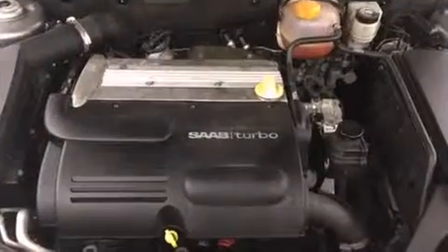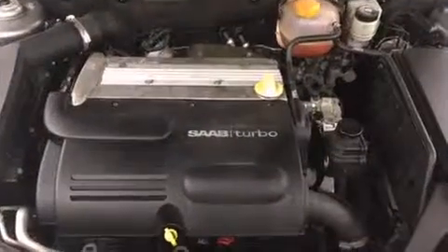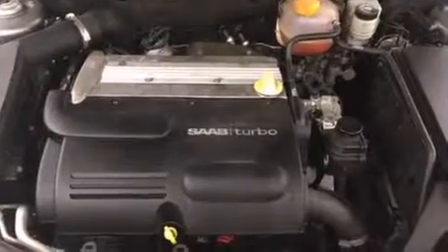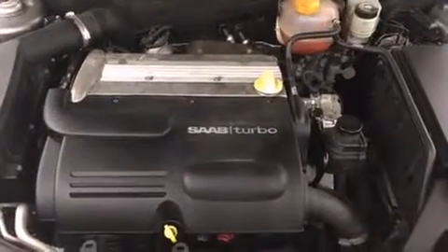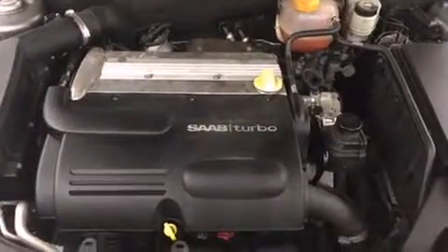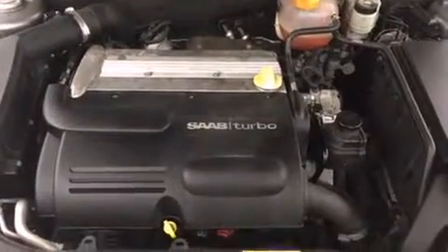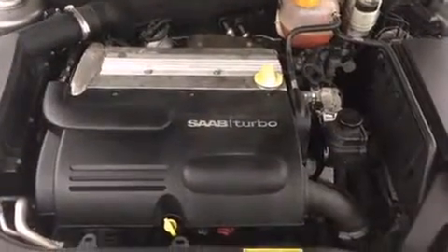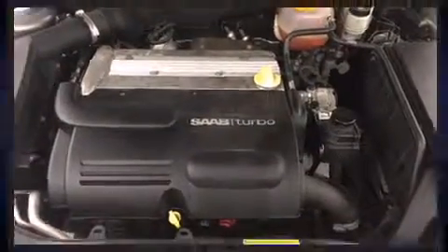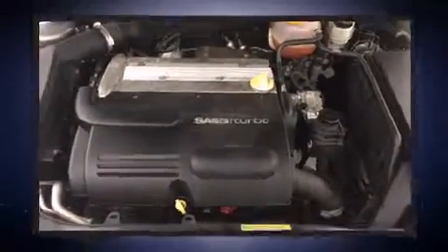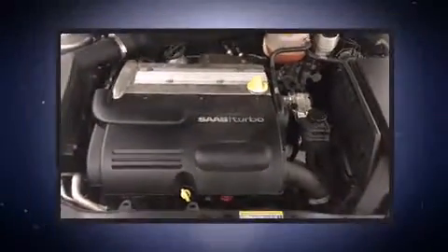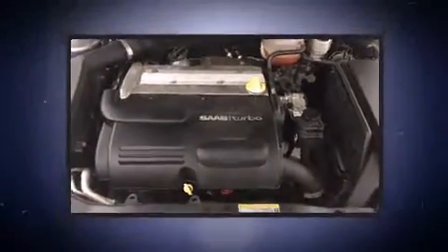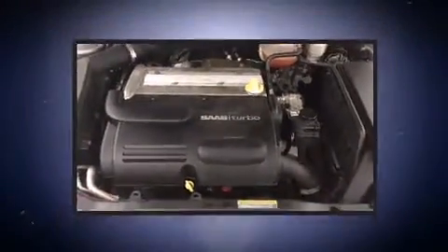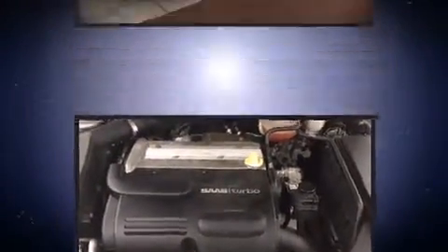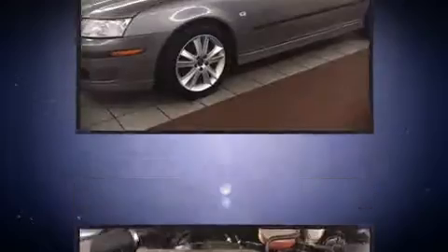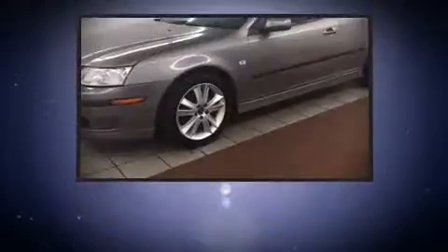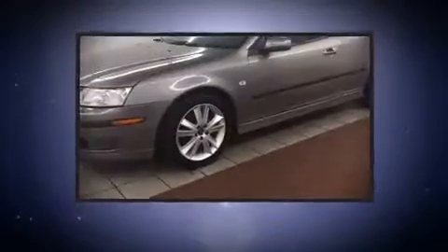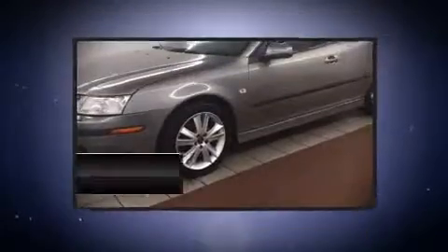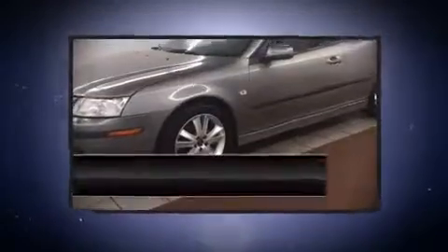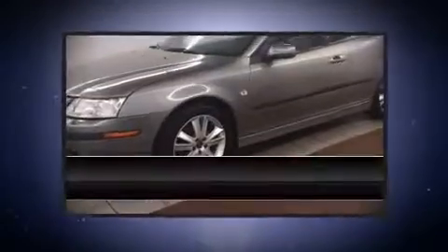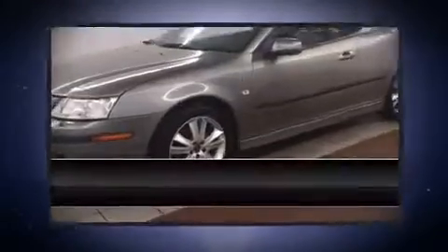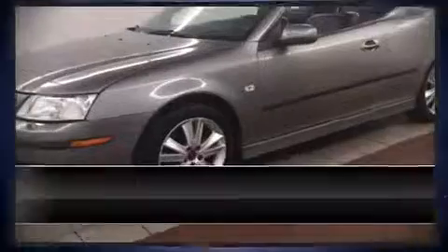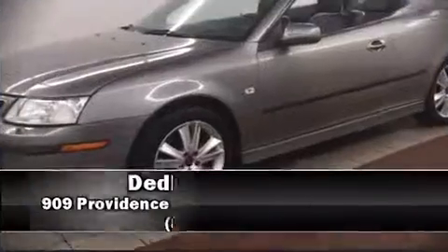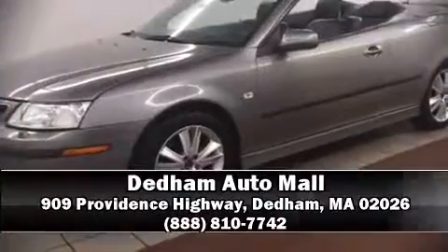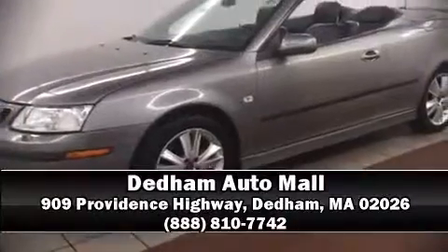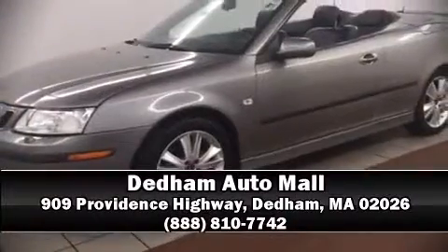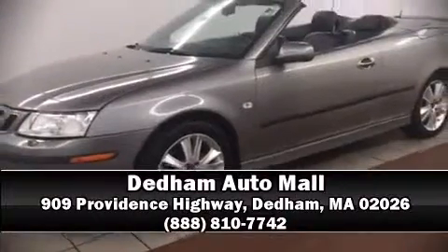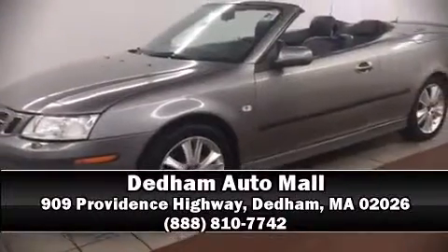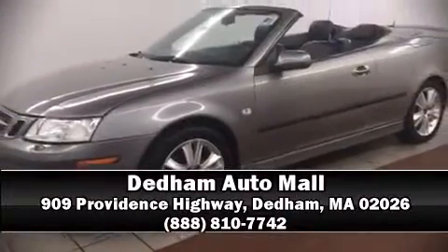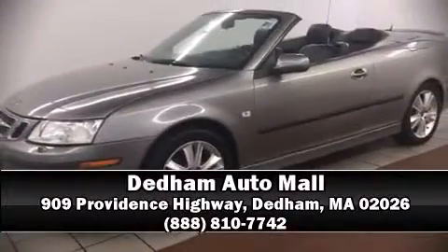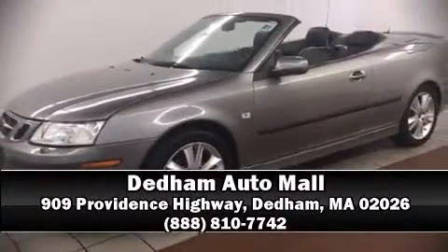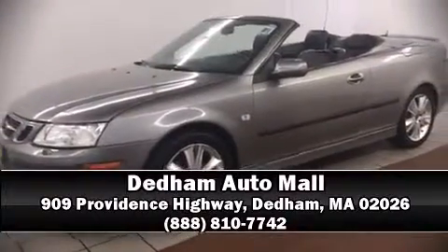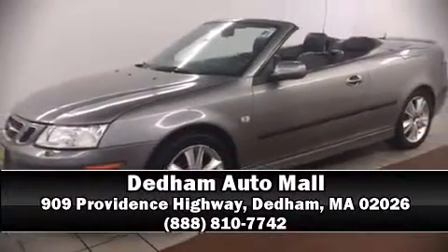Our sales reps are knowledgeable and professional. Stop in and take a test drive right now.